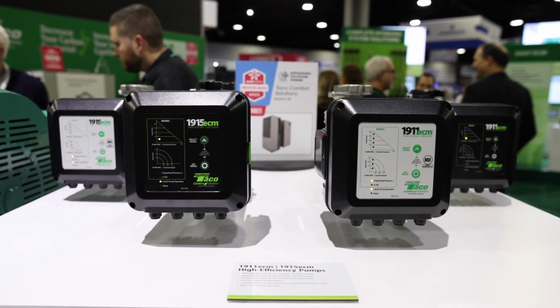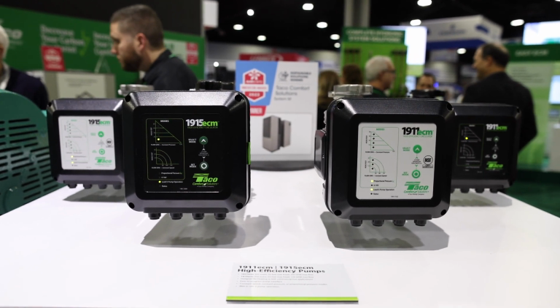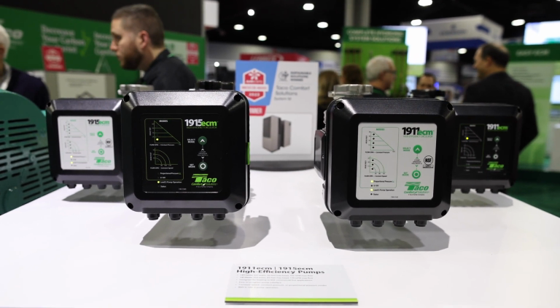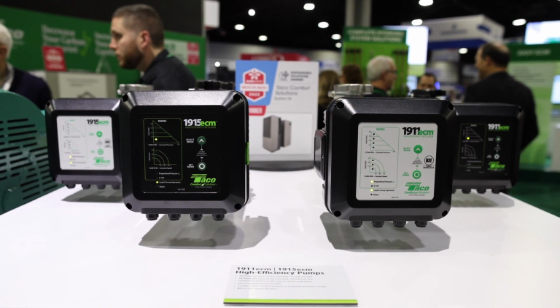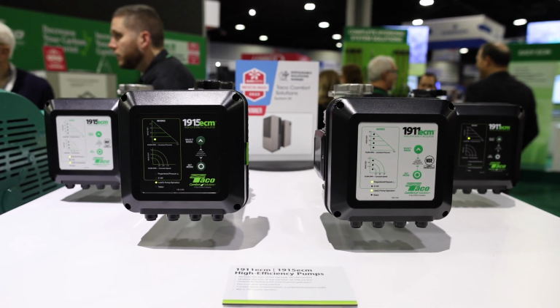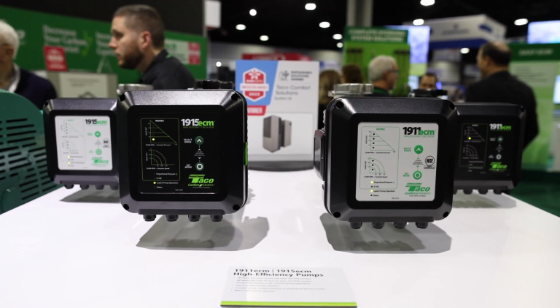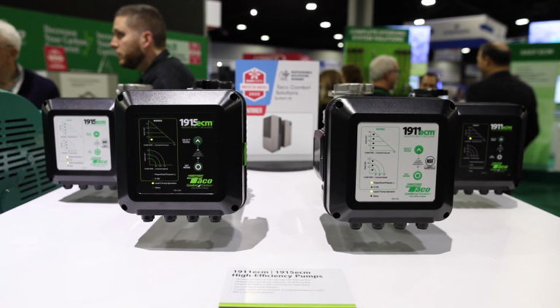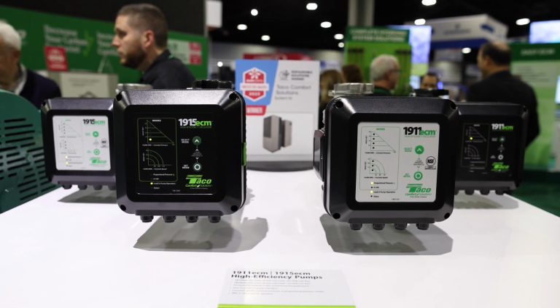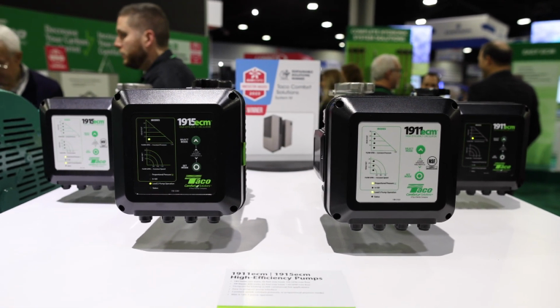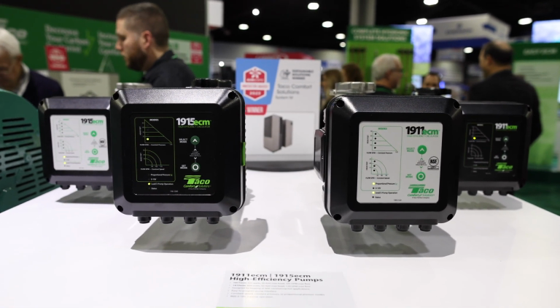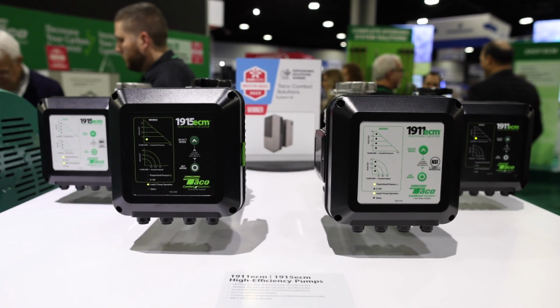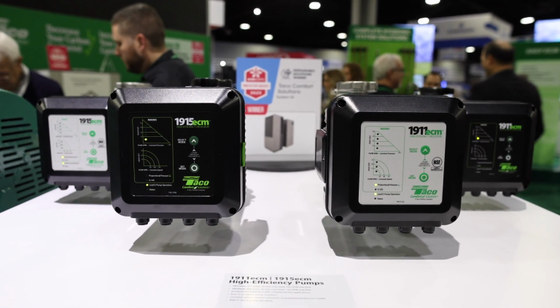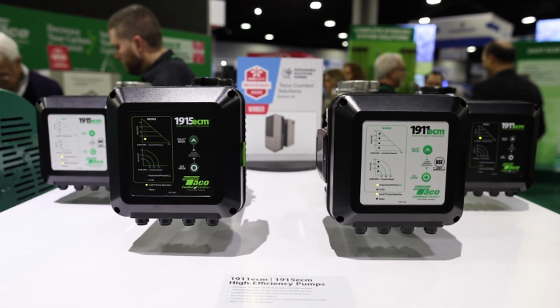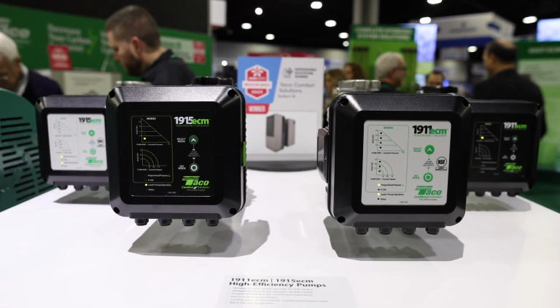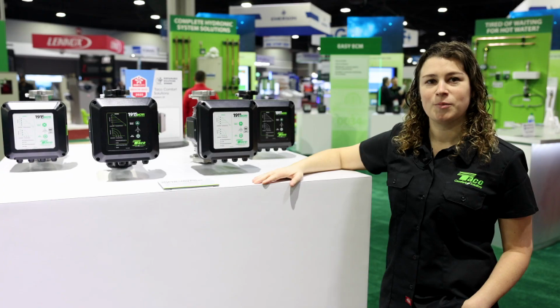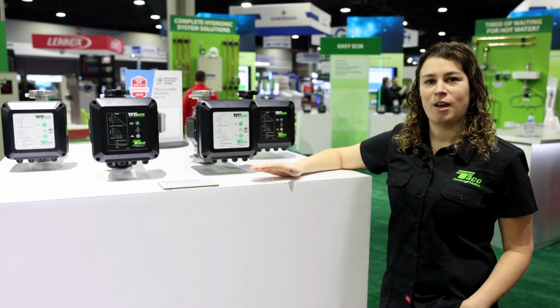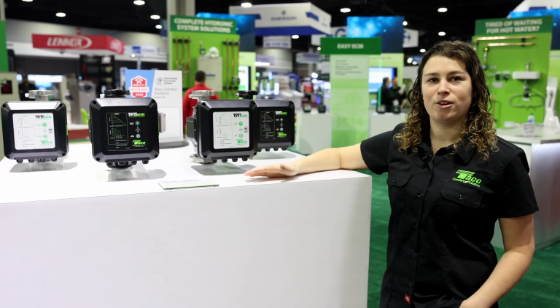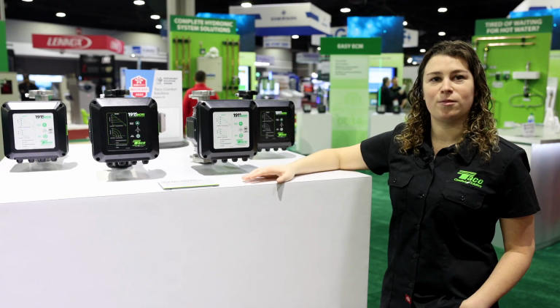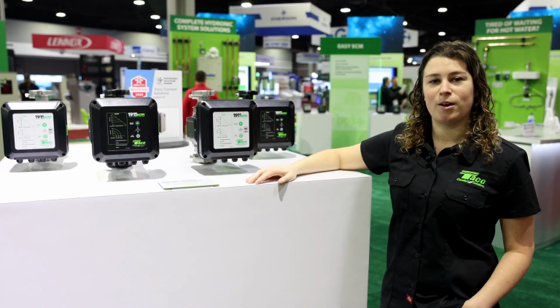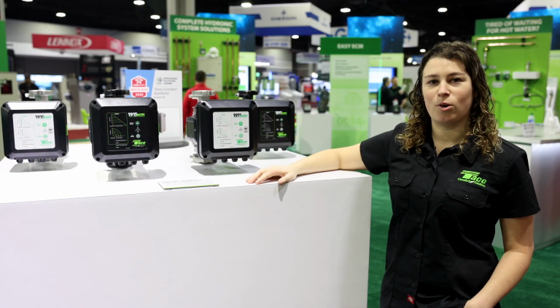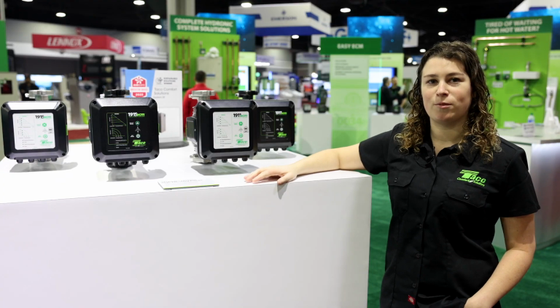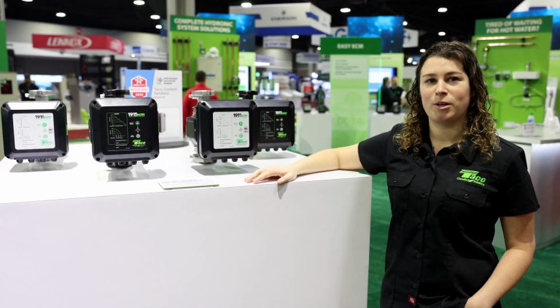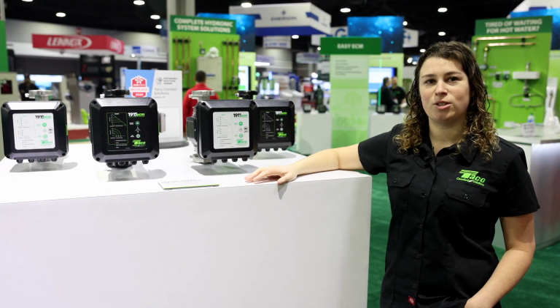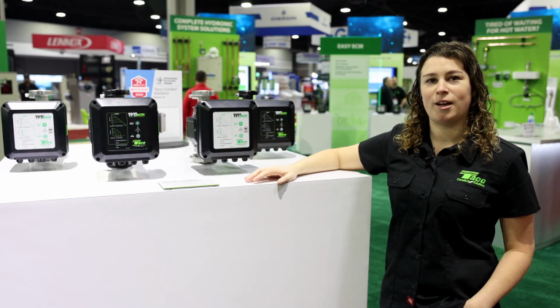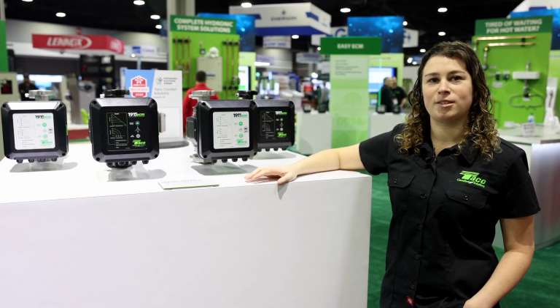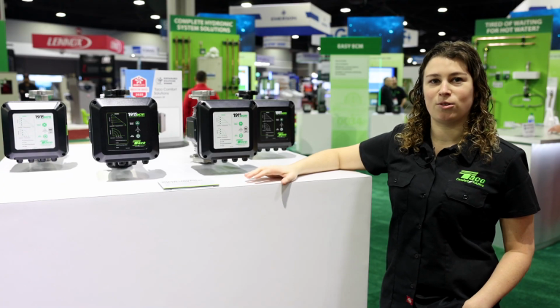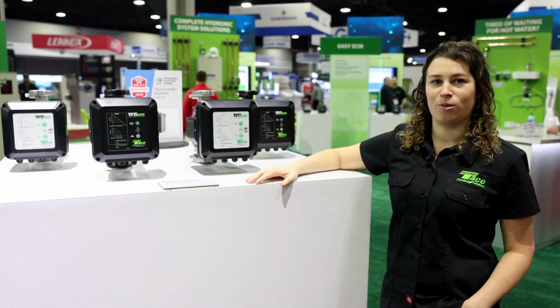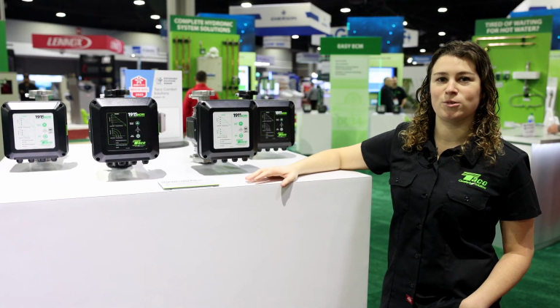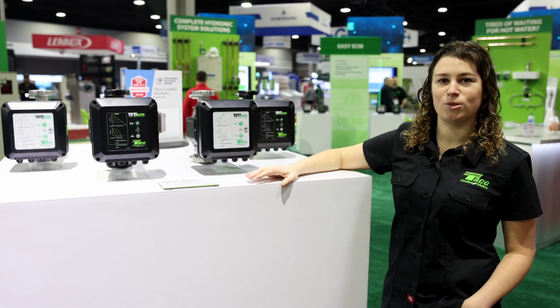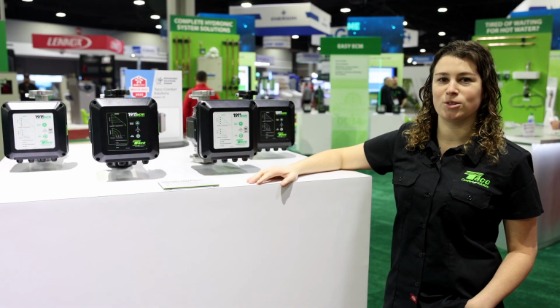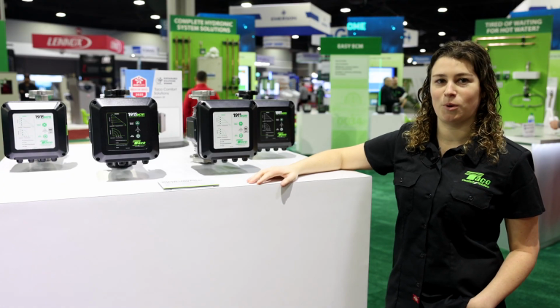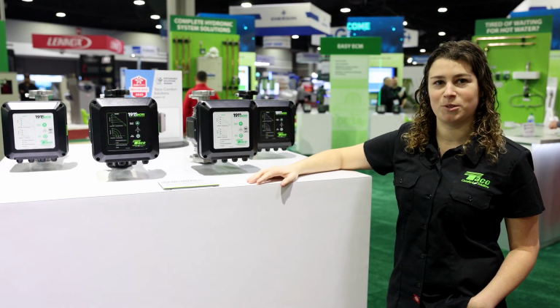This product offering is going to be launching soon and you can find more information at the Takeo Comfort Solutions website.